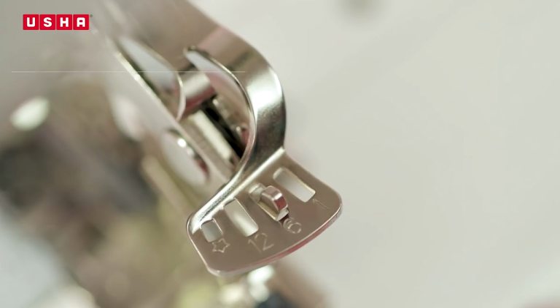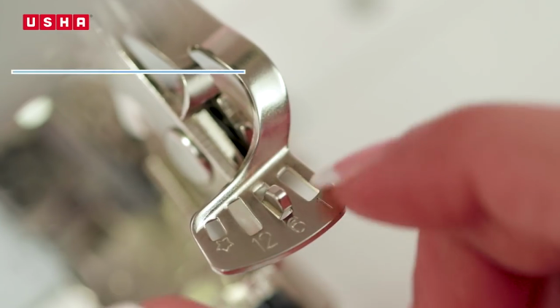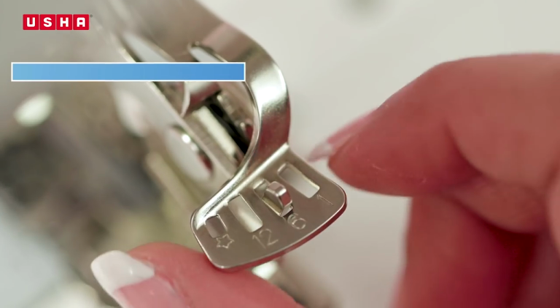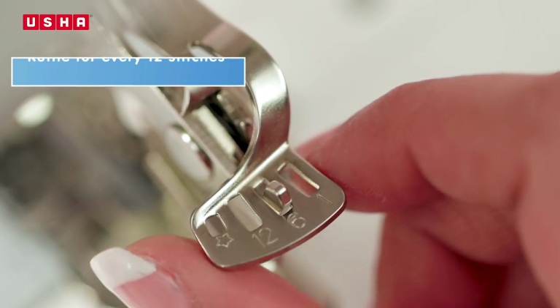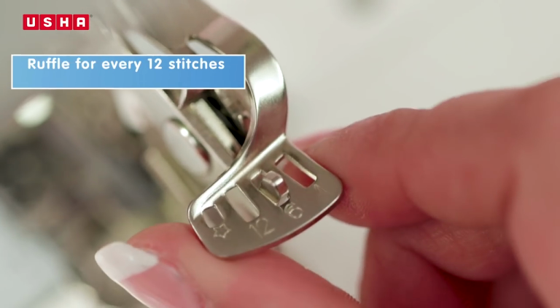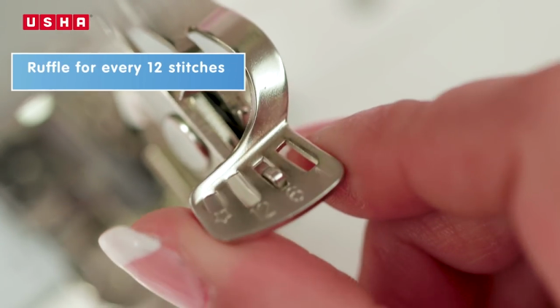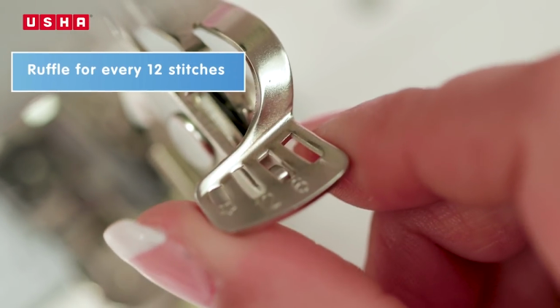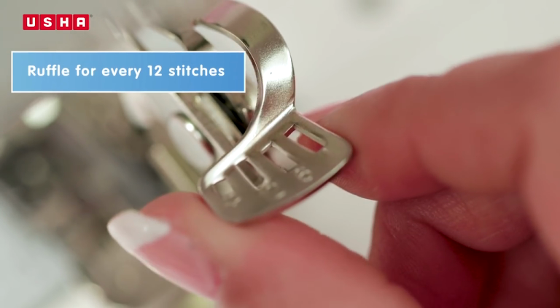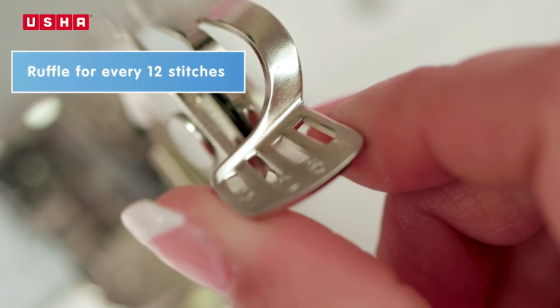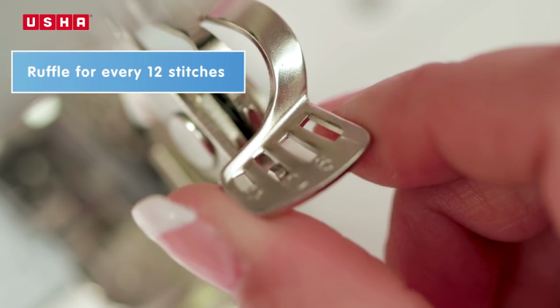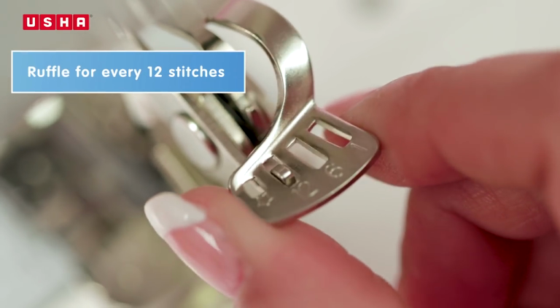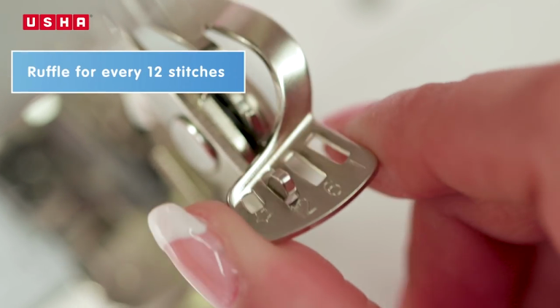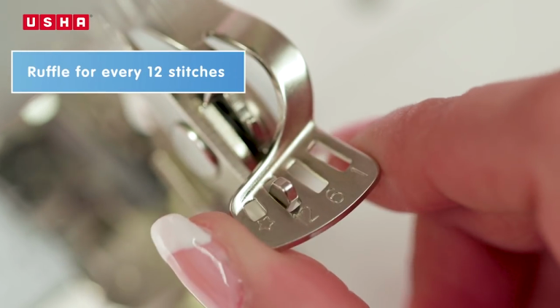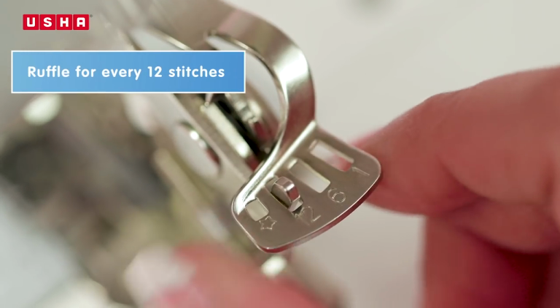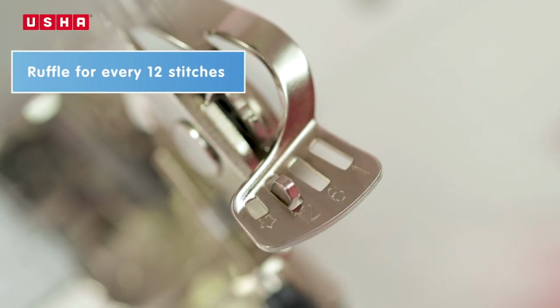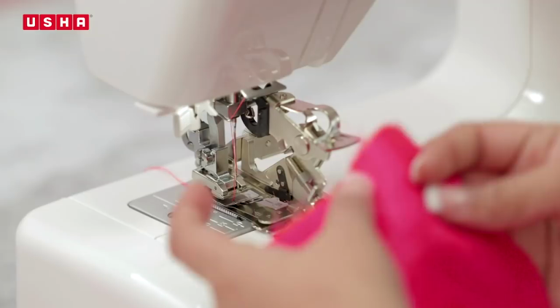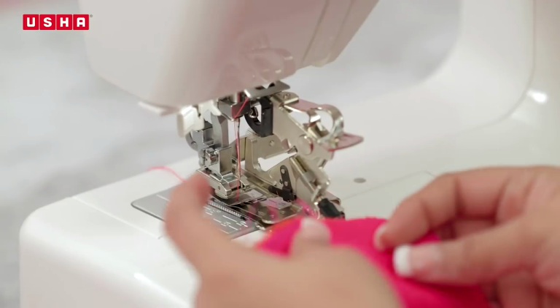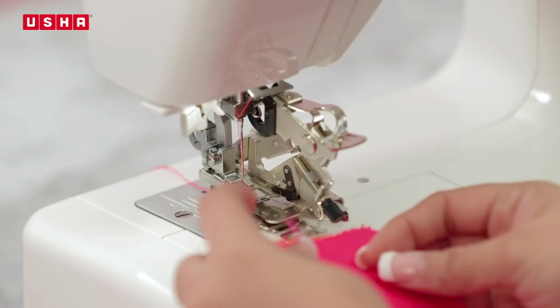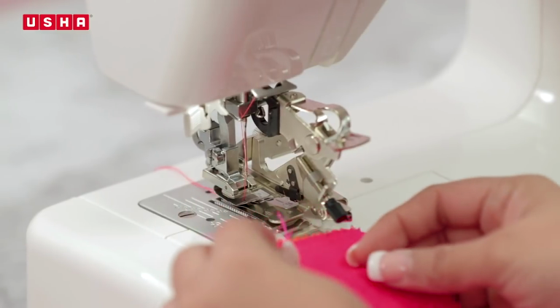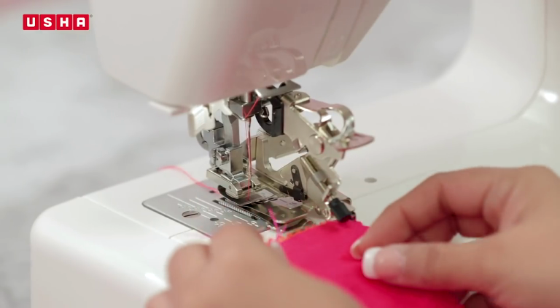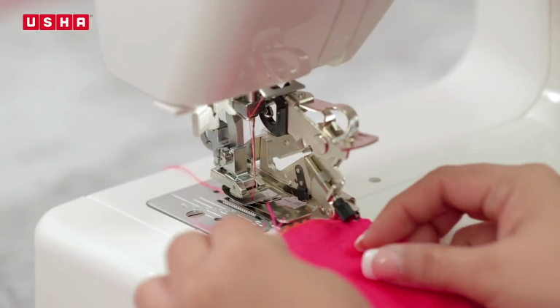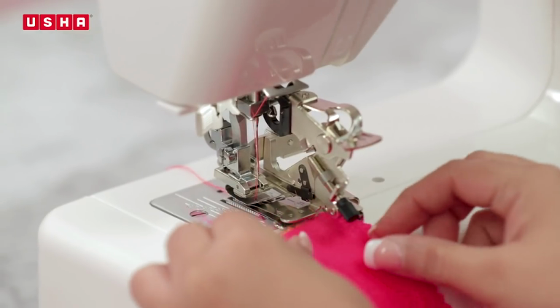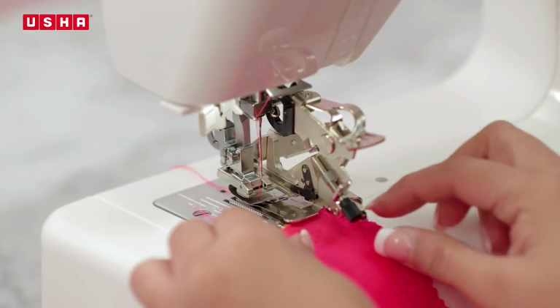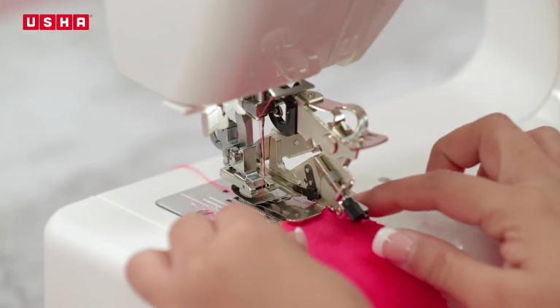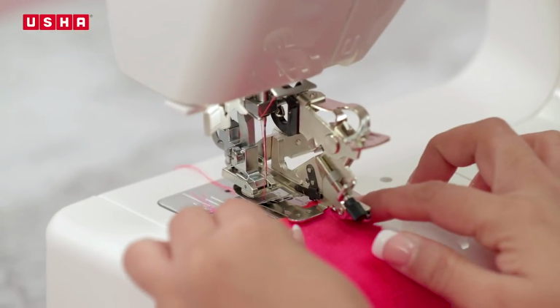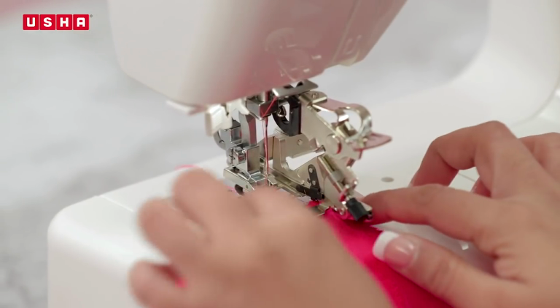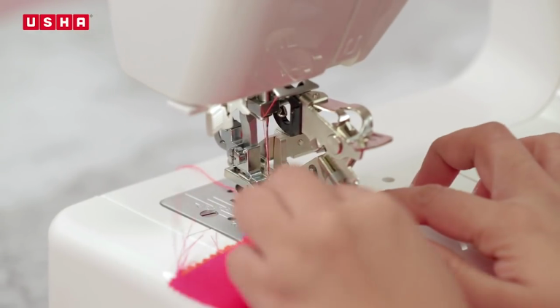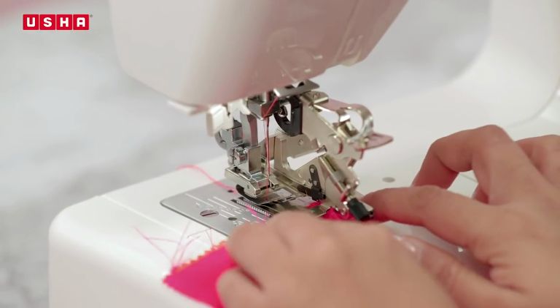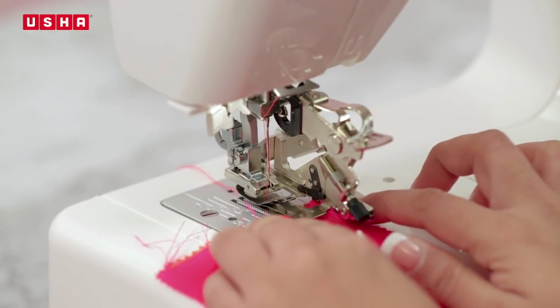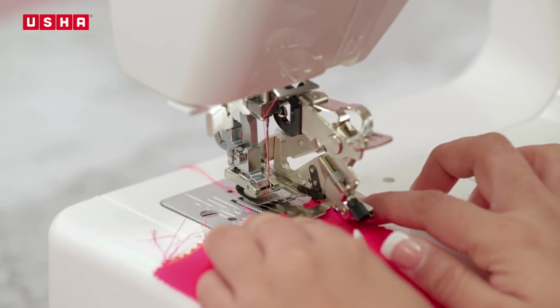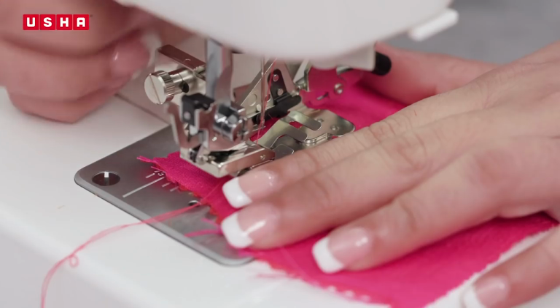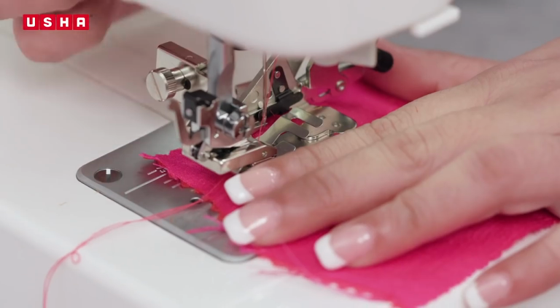Now move to slot number 12. Feed the third piece of fabric and begin to sew.